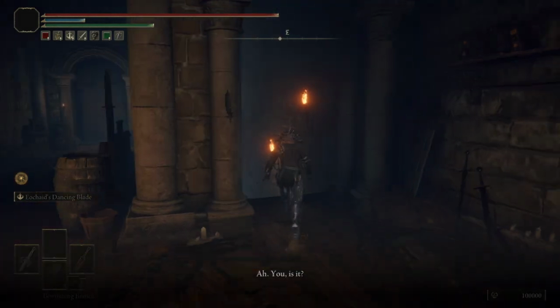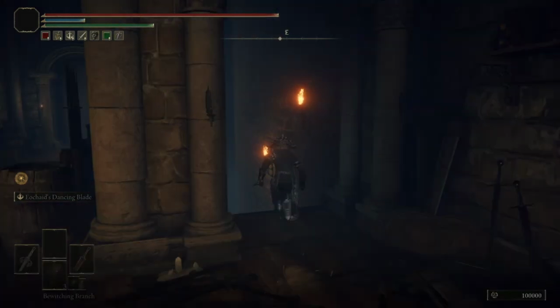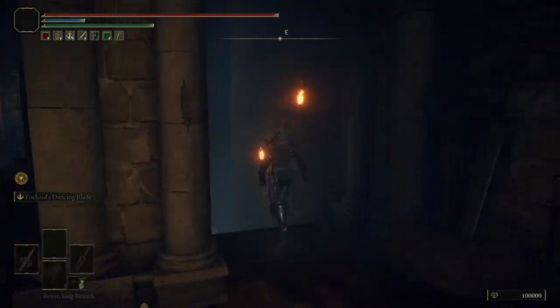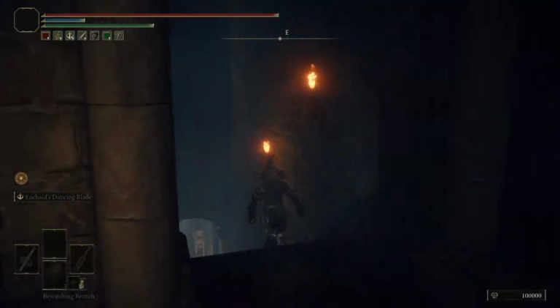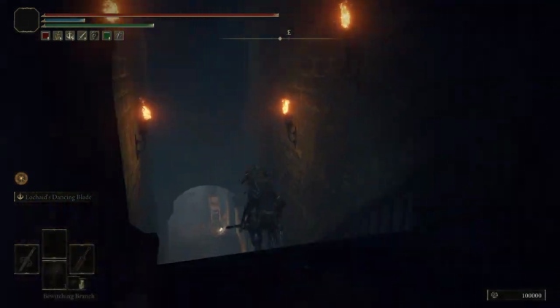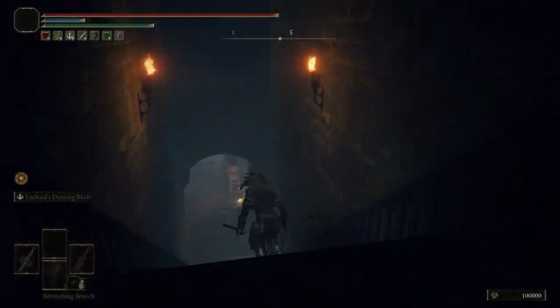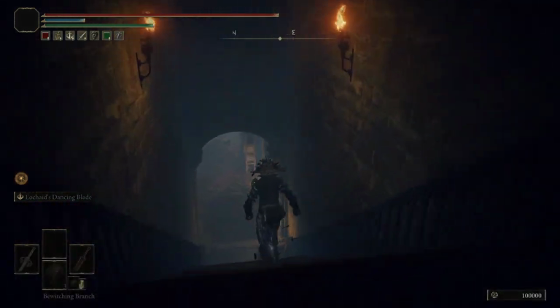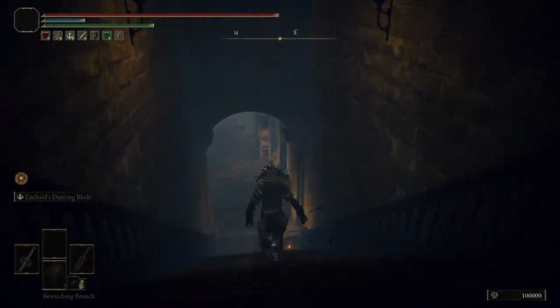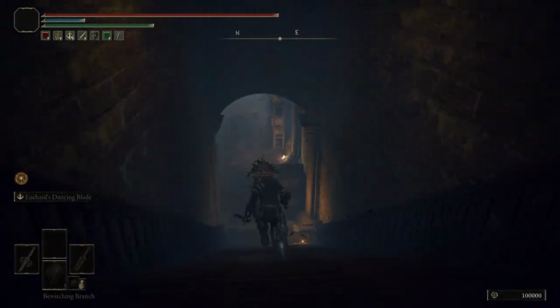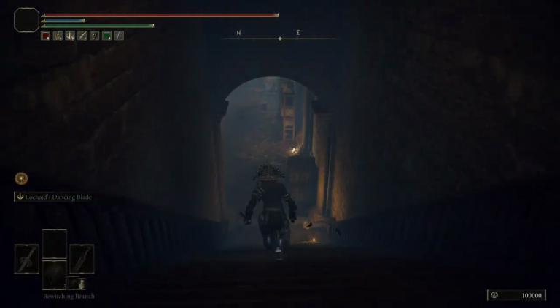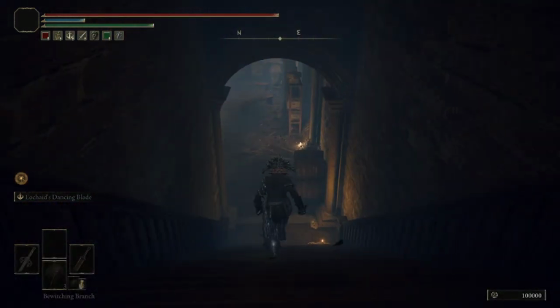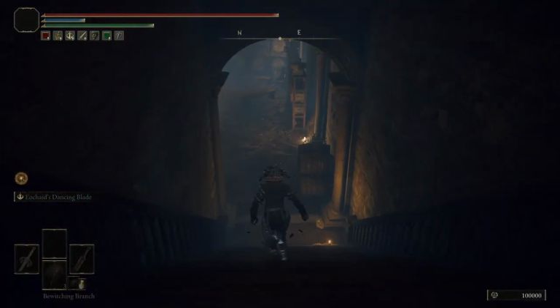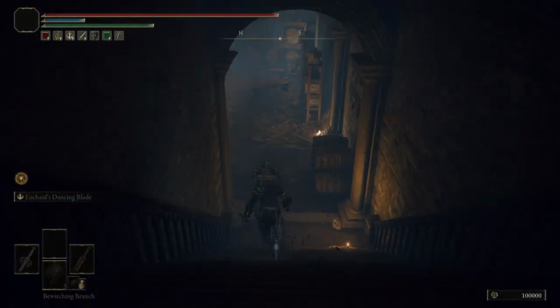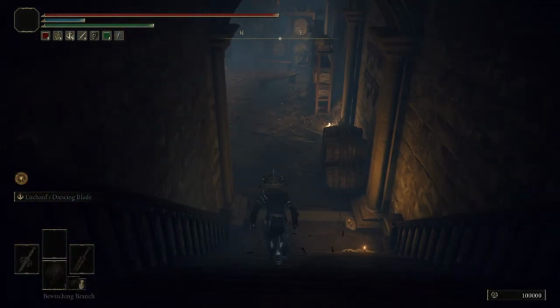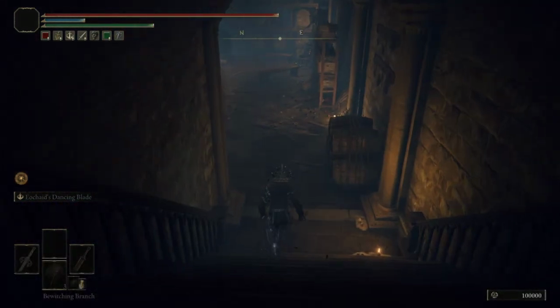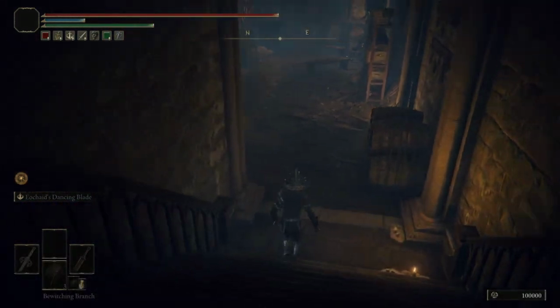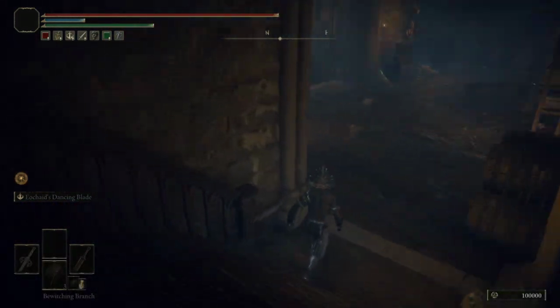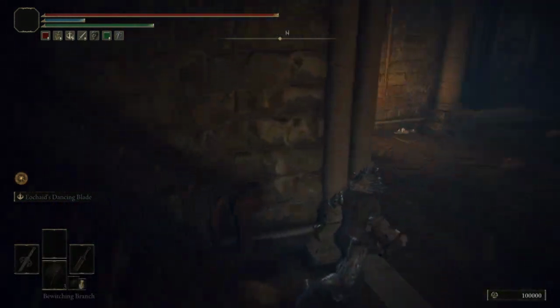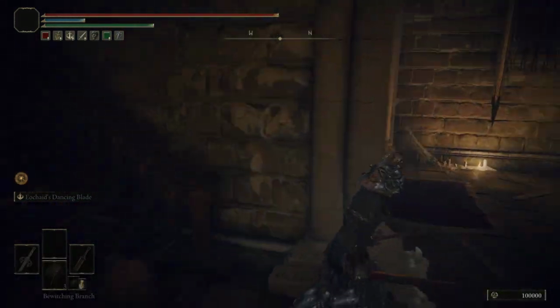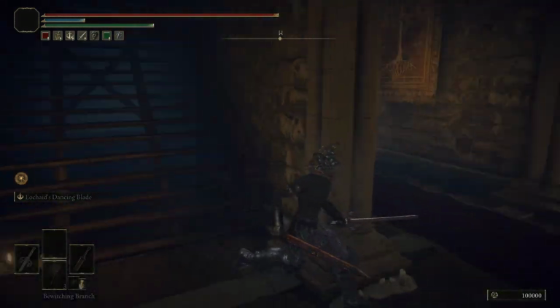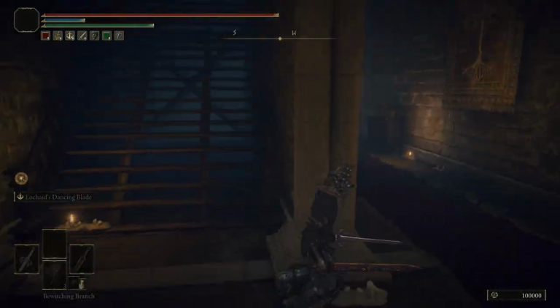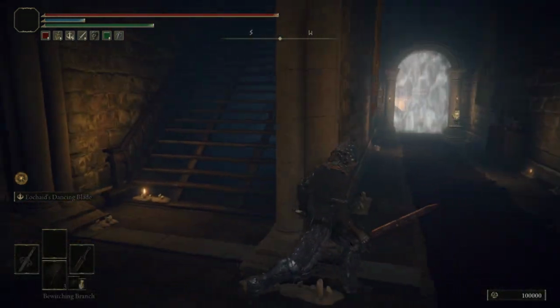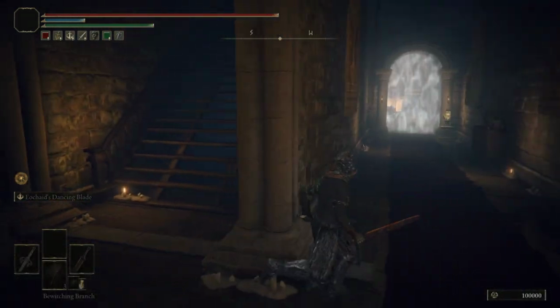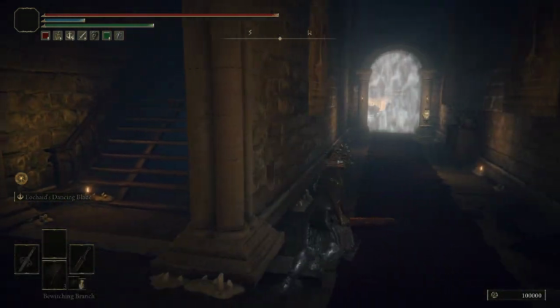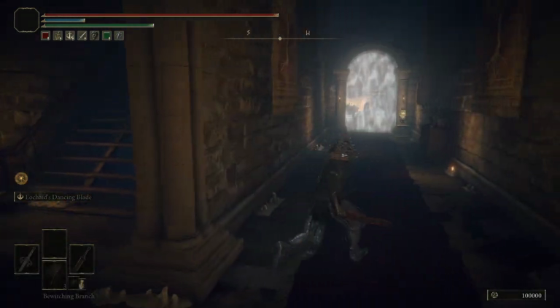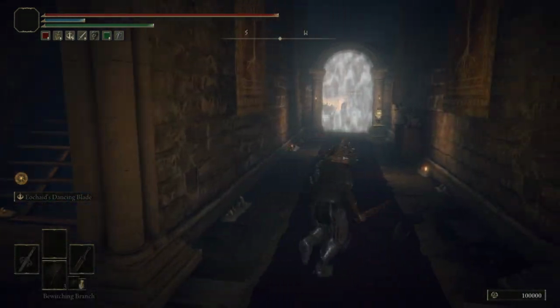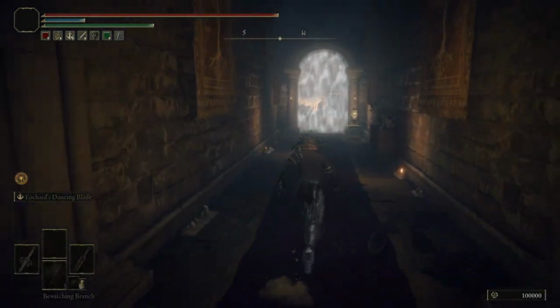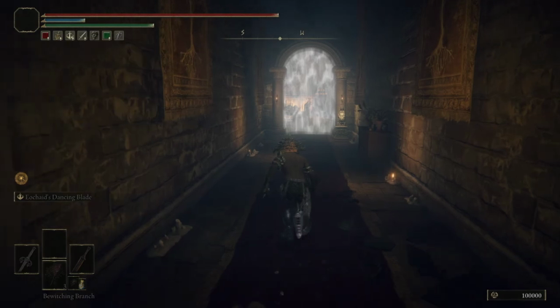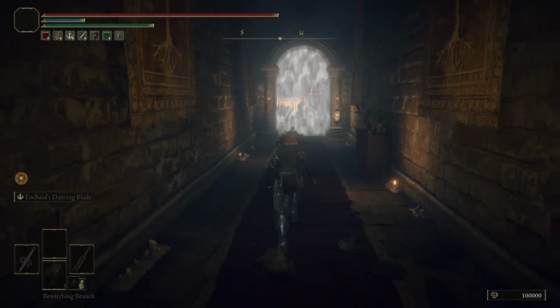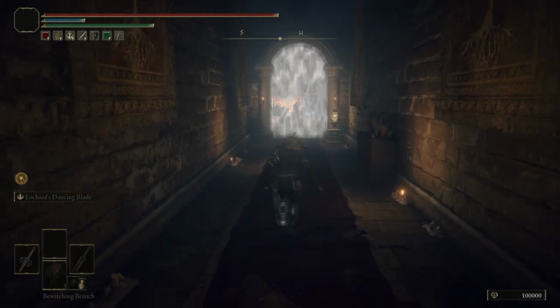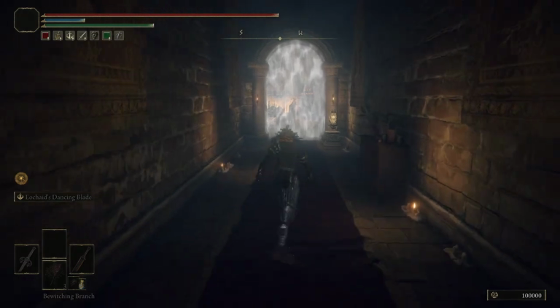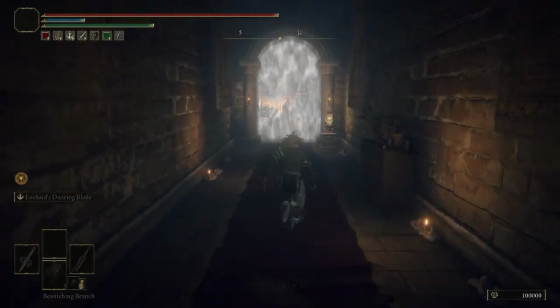Head down the stairs this way, and then to our left at the end of the hall will be a Stone Sword Key door.